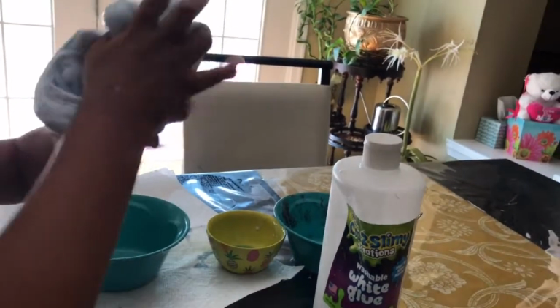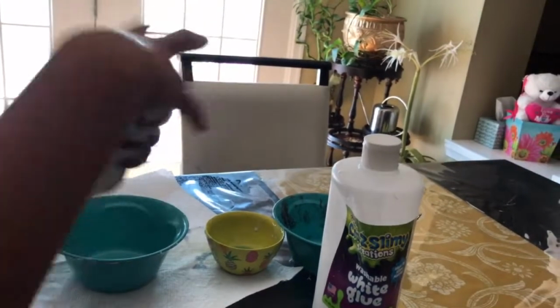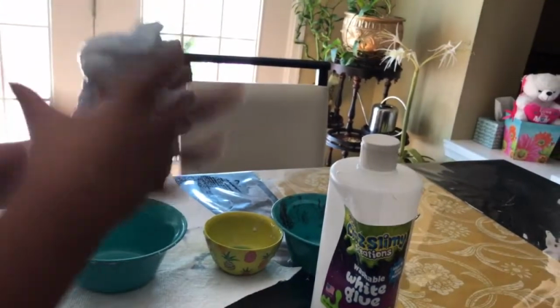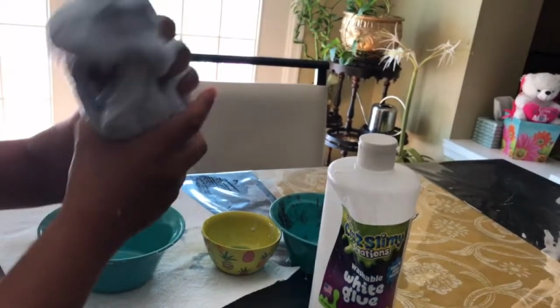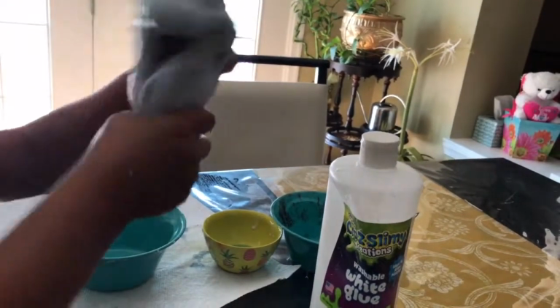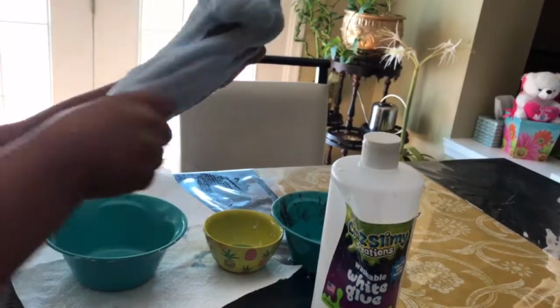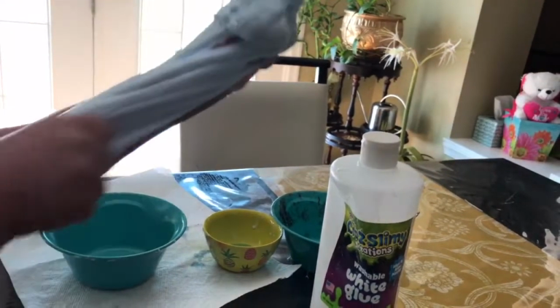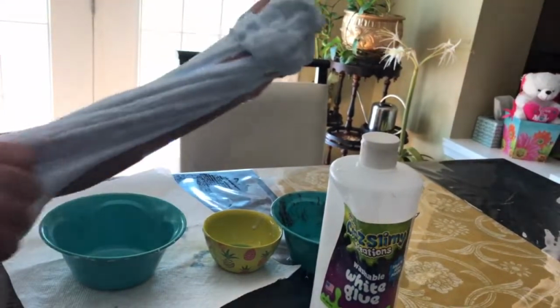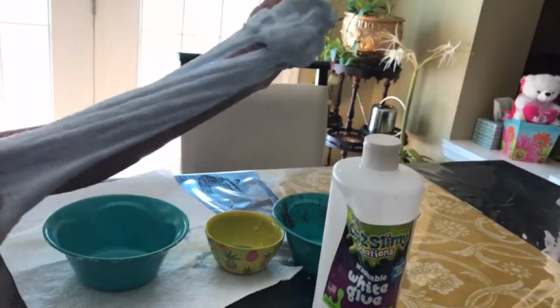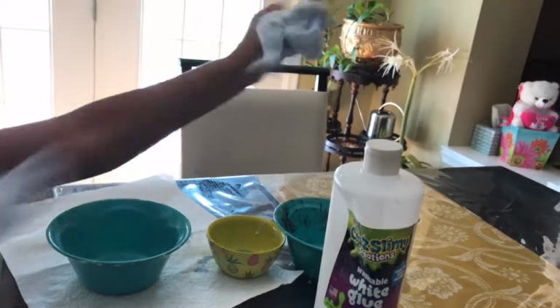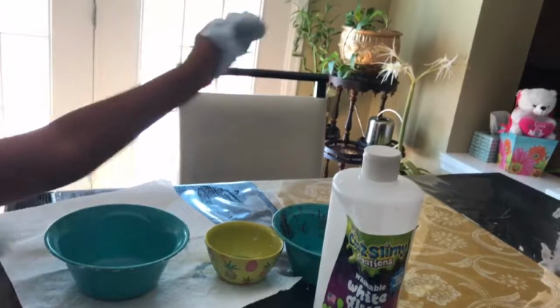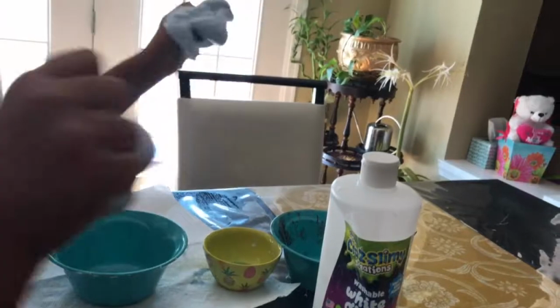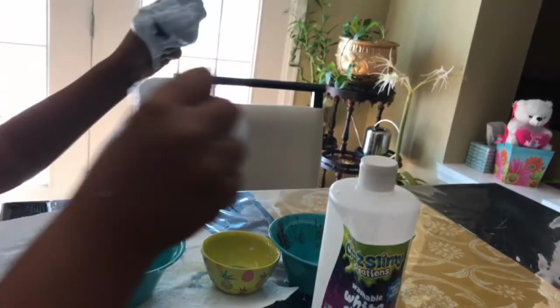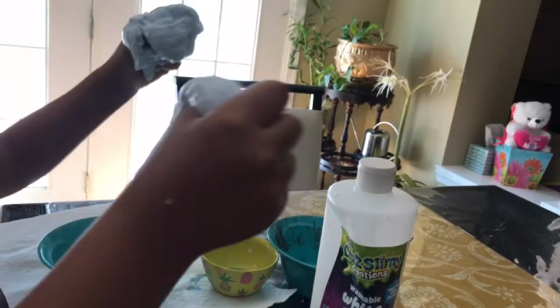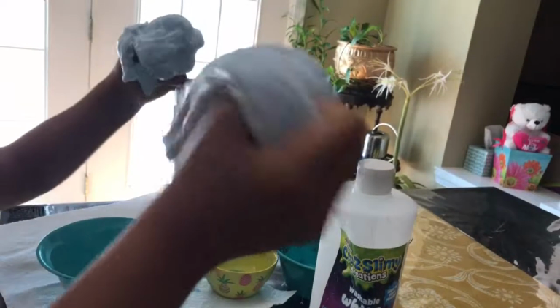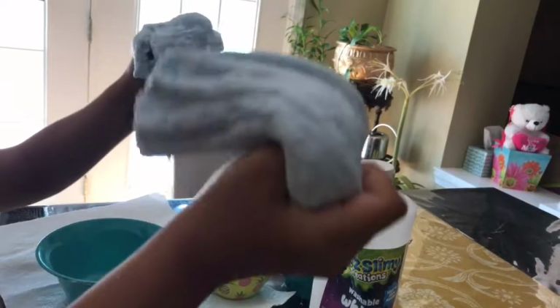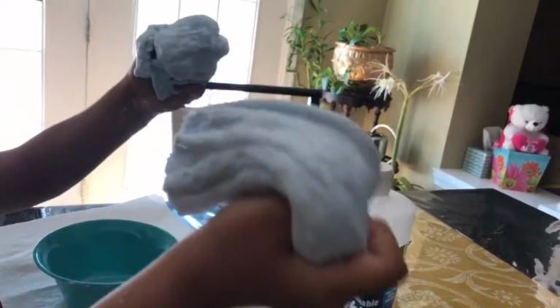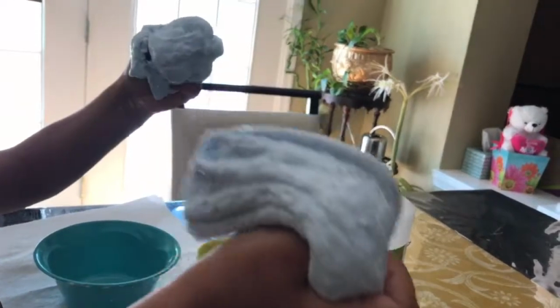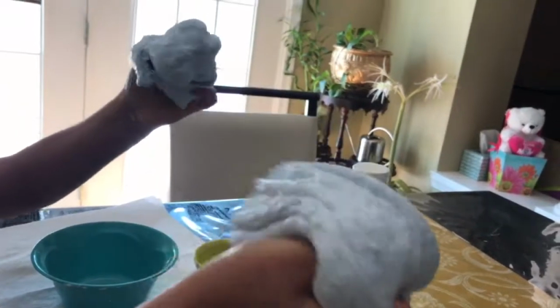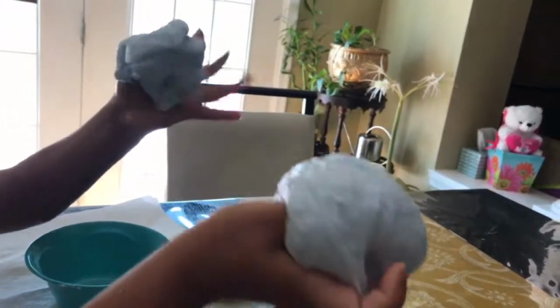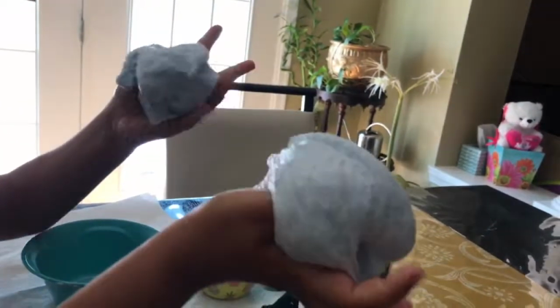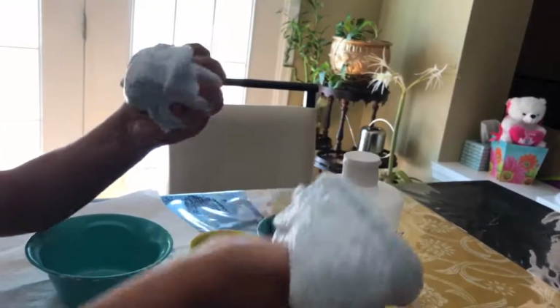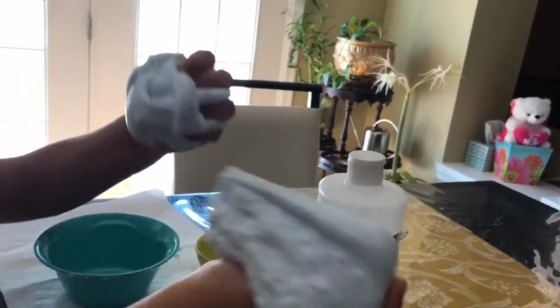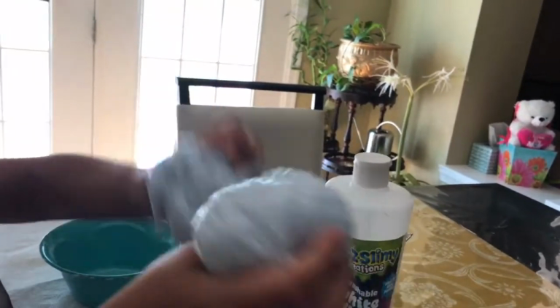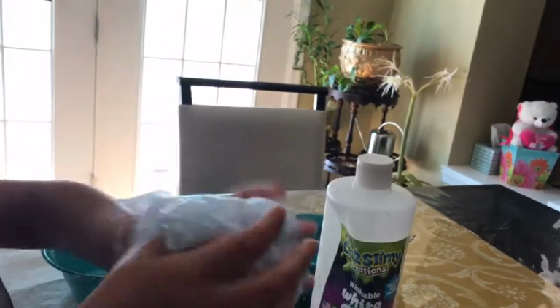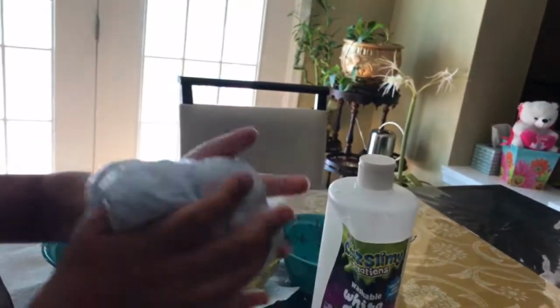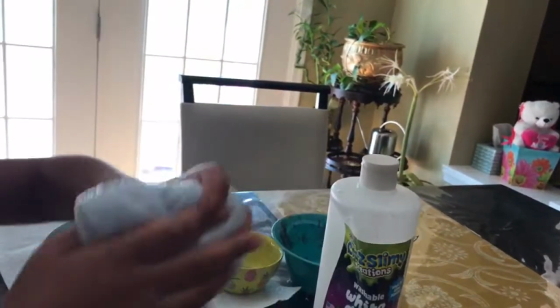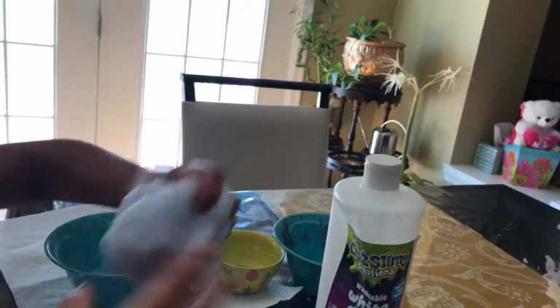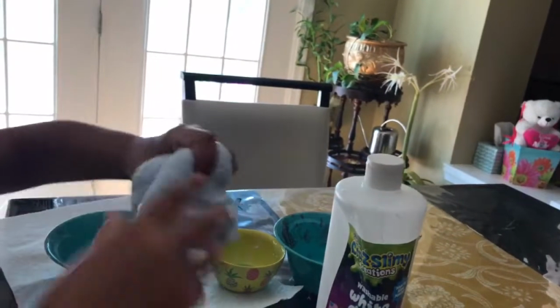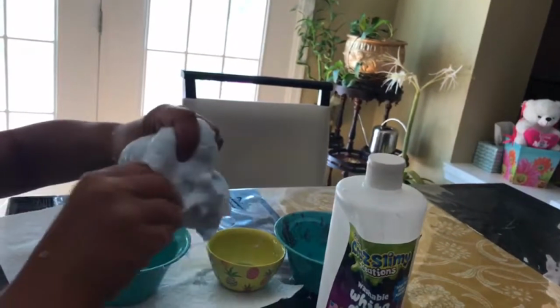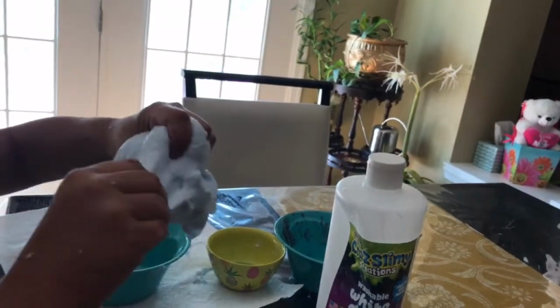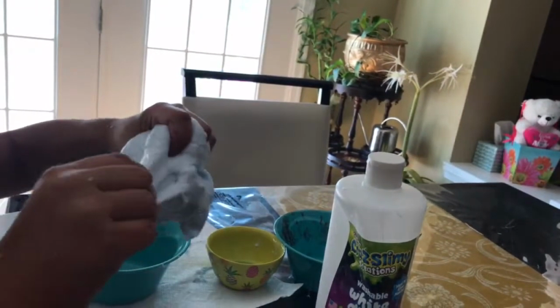Let me try to break it — like that. See, if you add too much detergent at once it won't stretch at all.